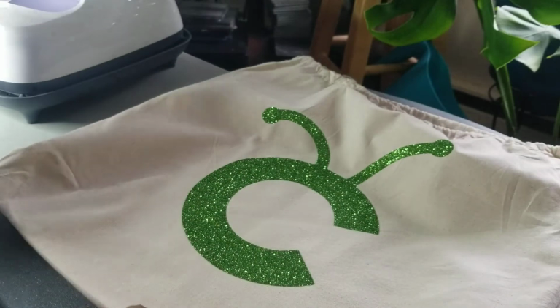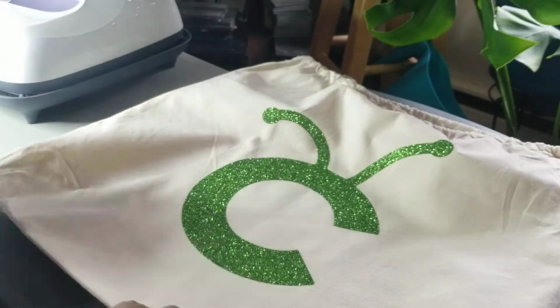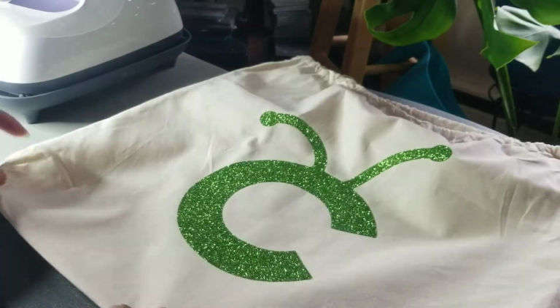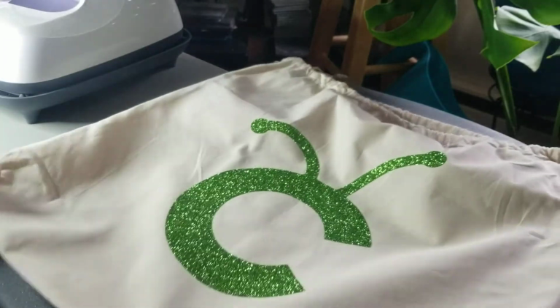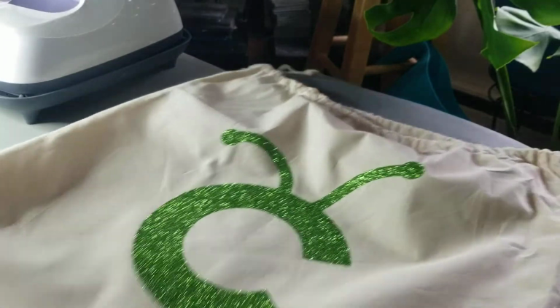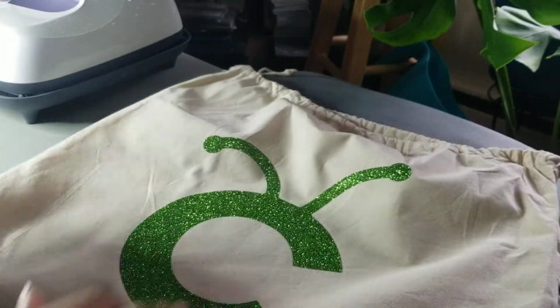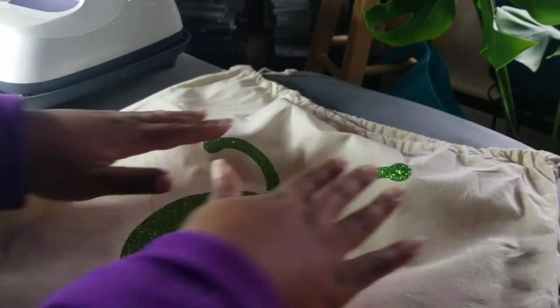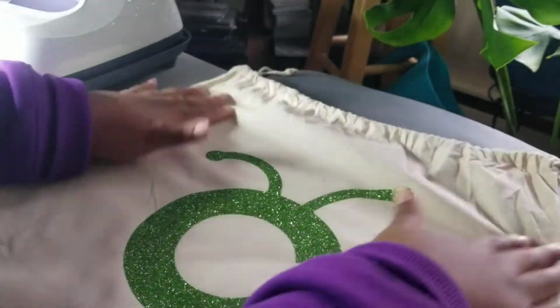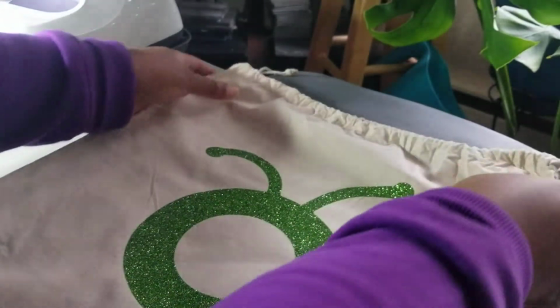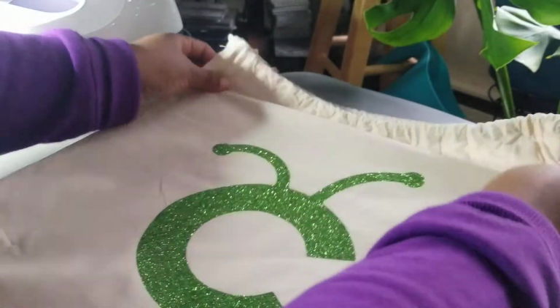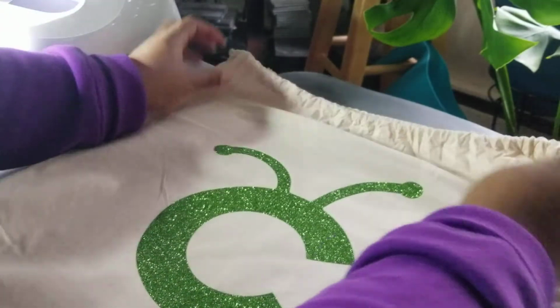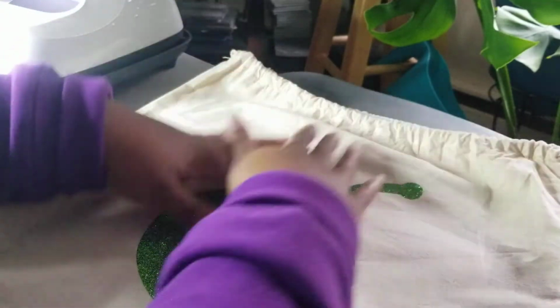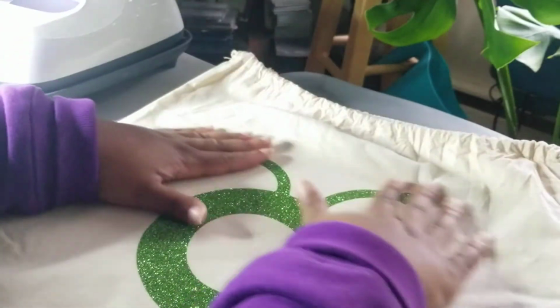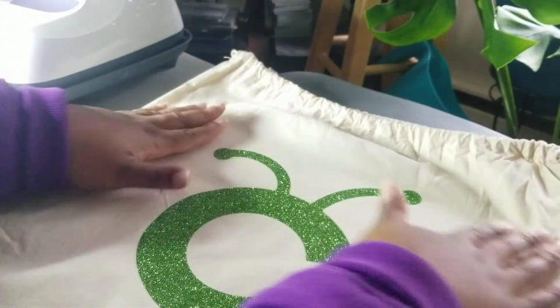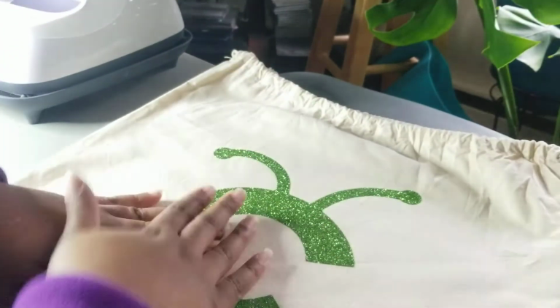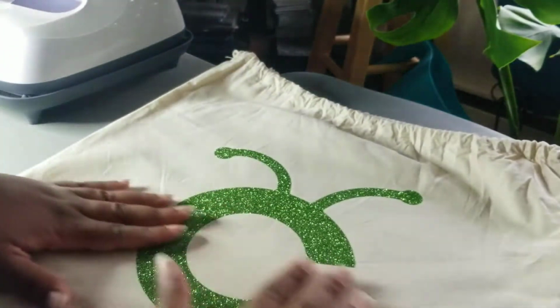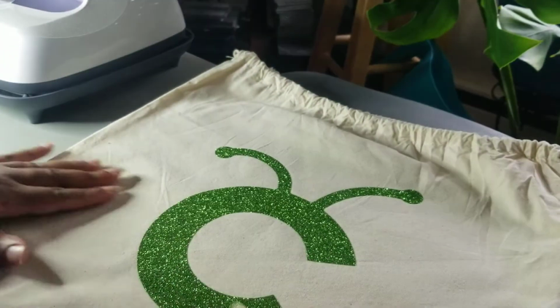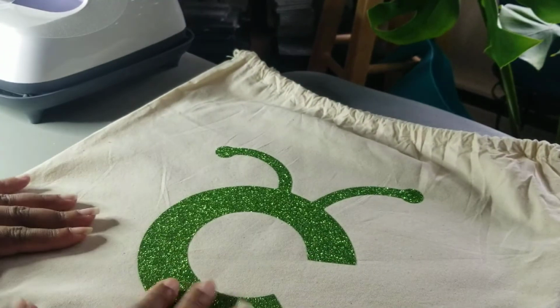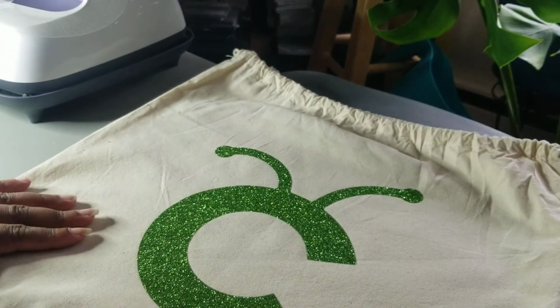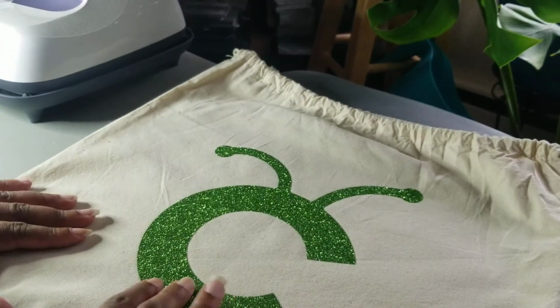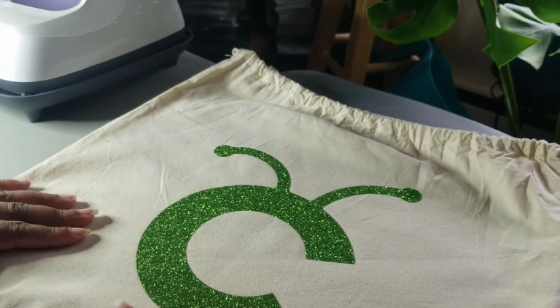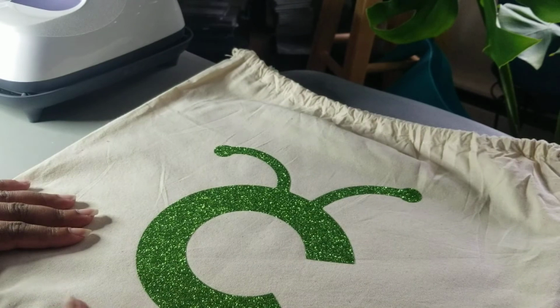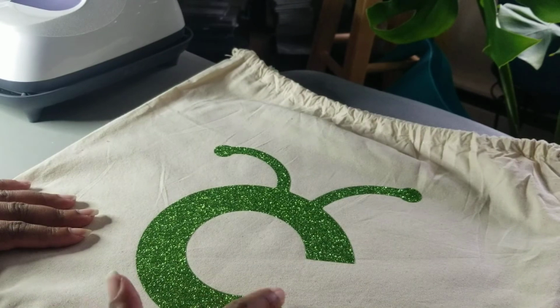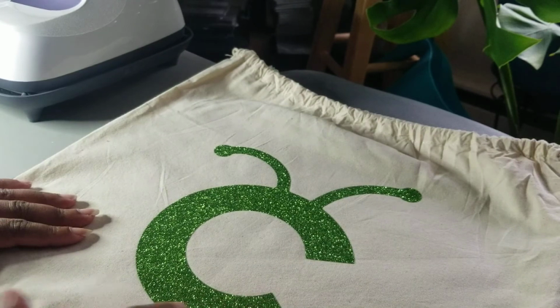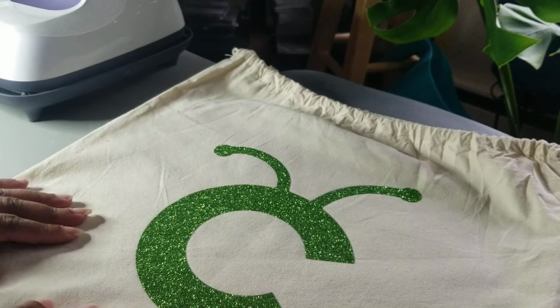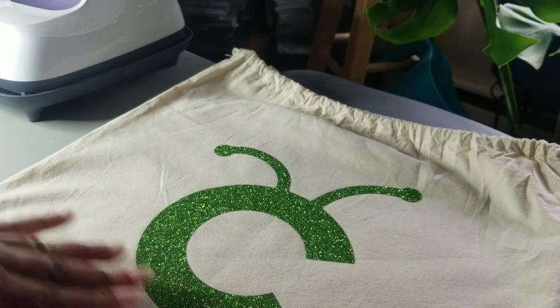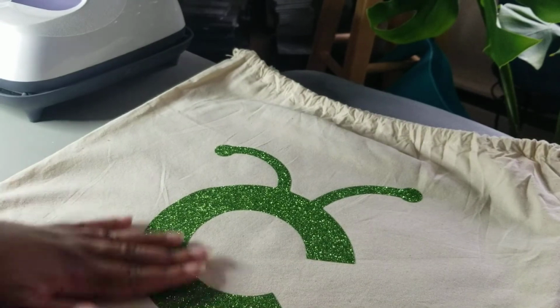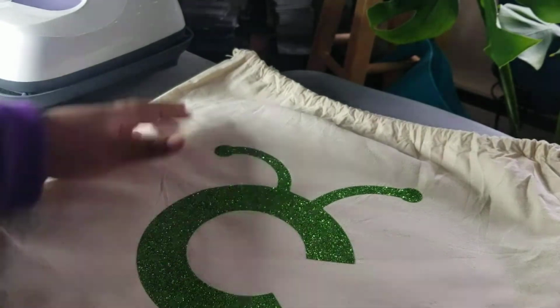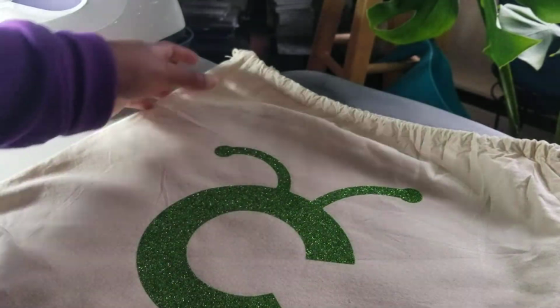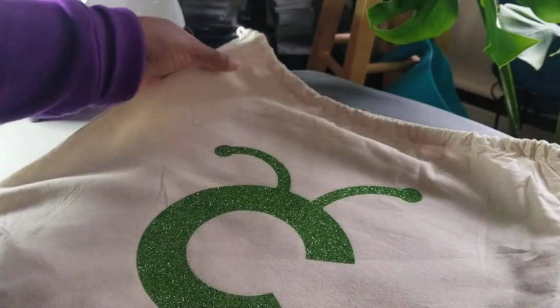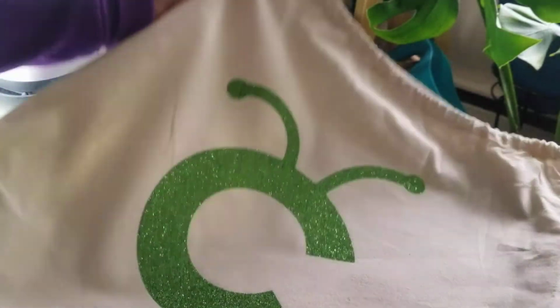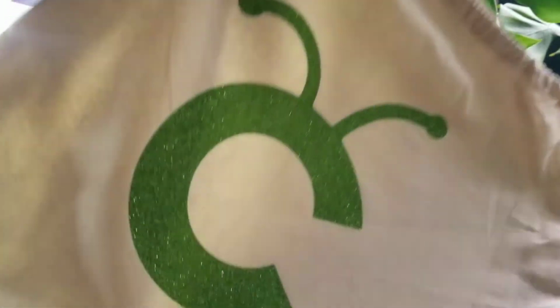We are all done with our first project. It's glitter vinyl. Feels nice, it looks nice.